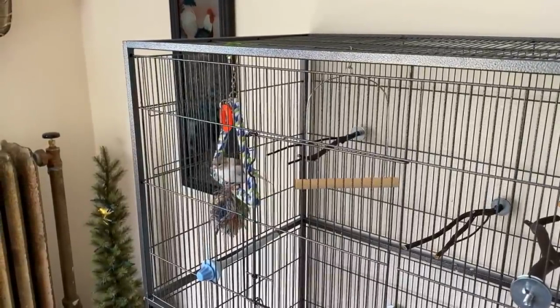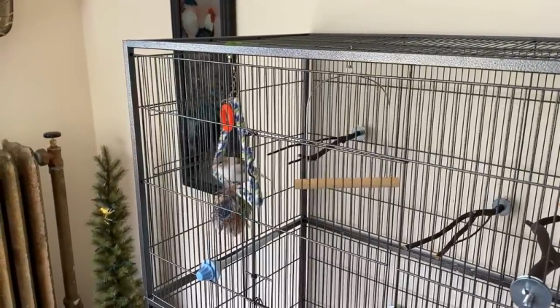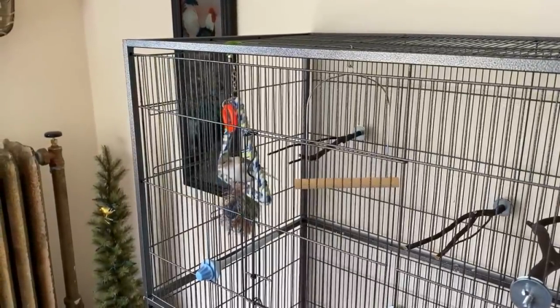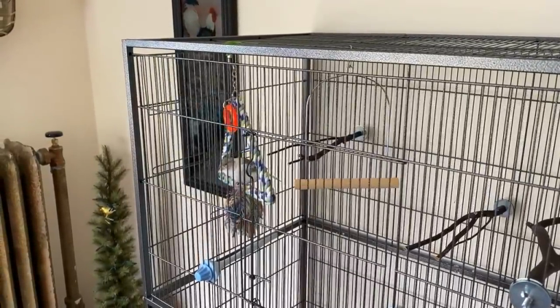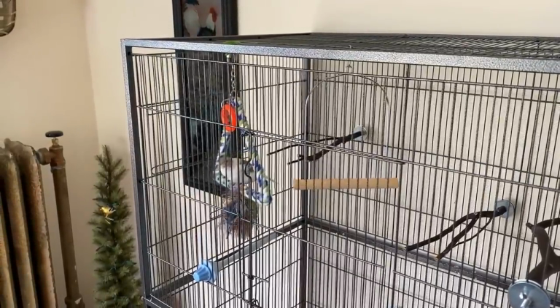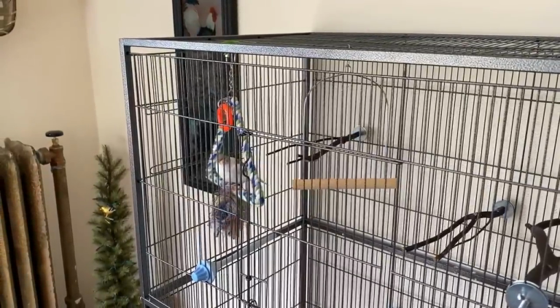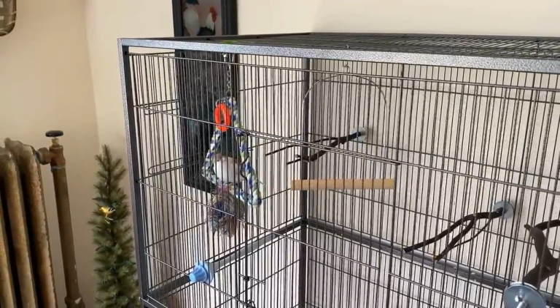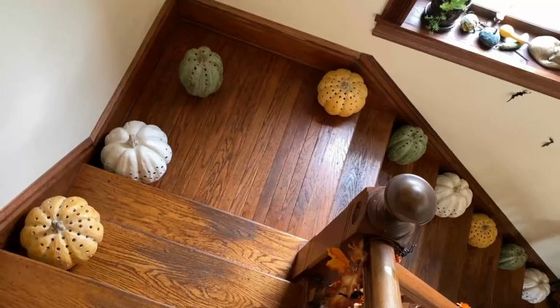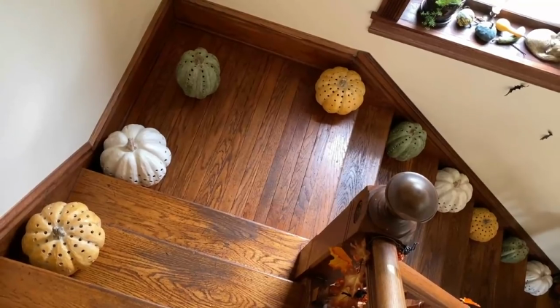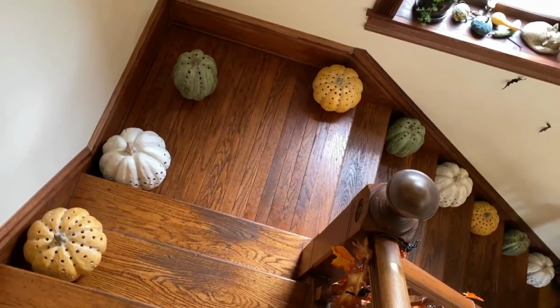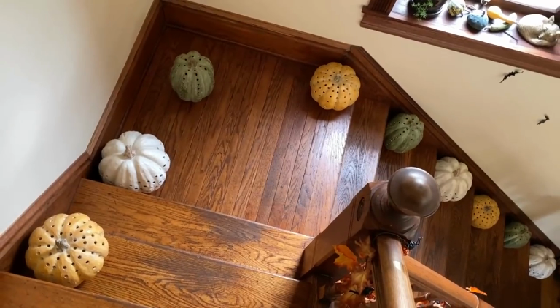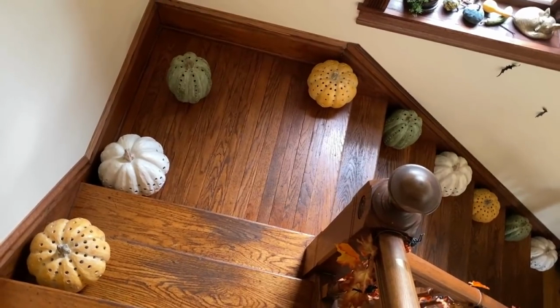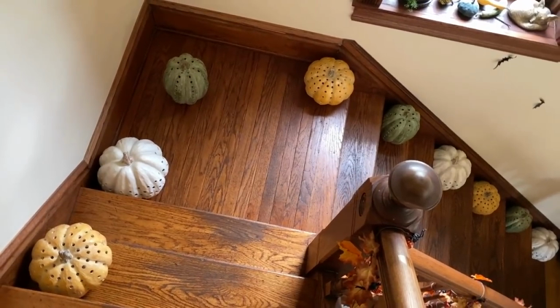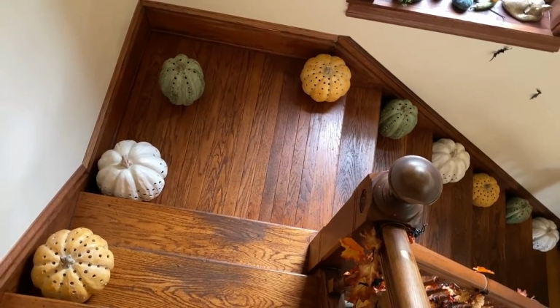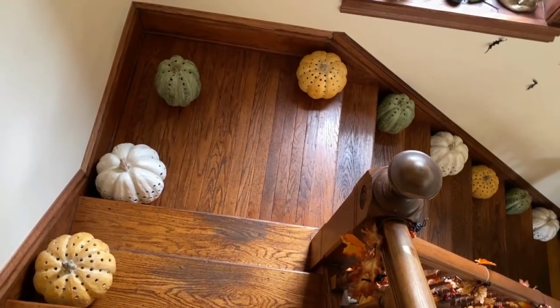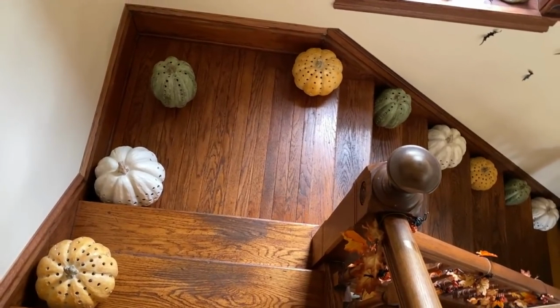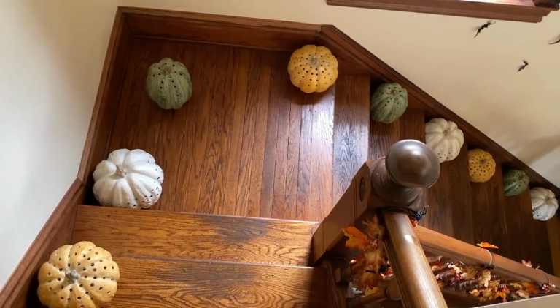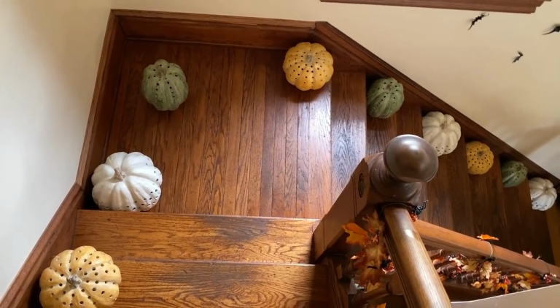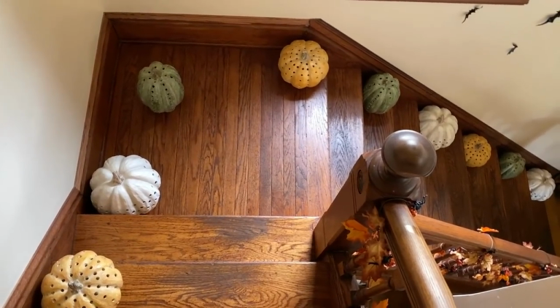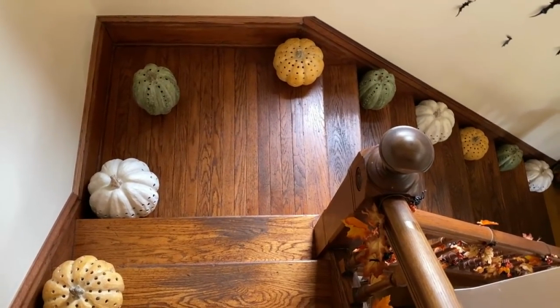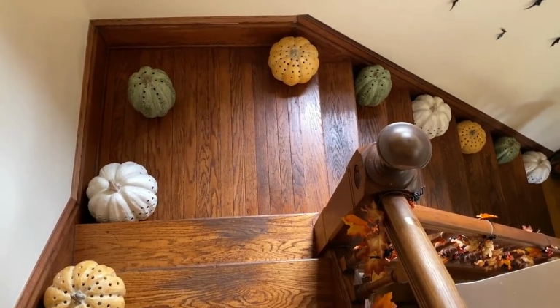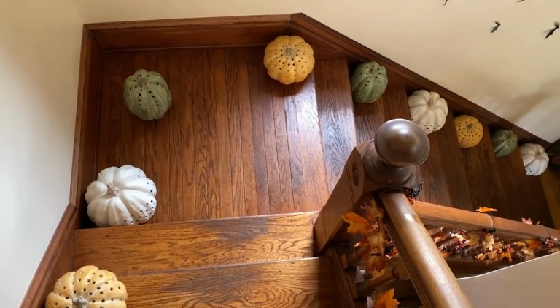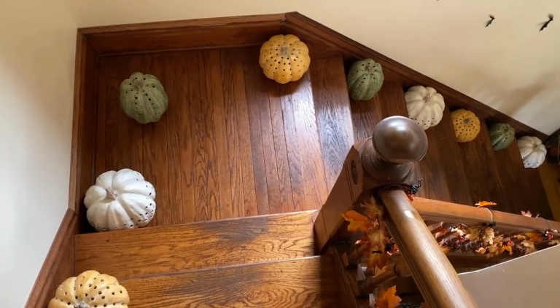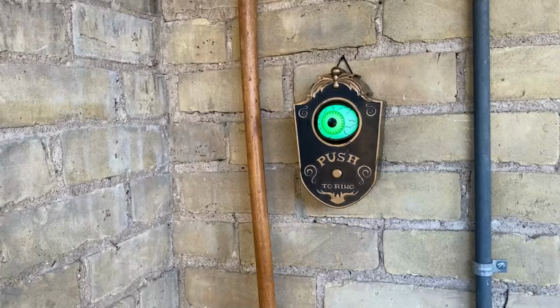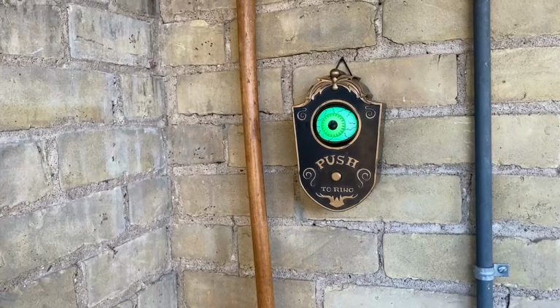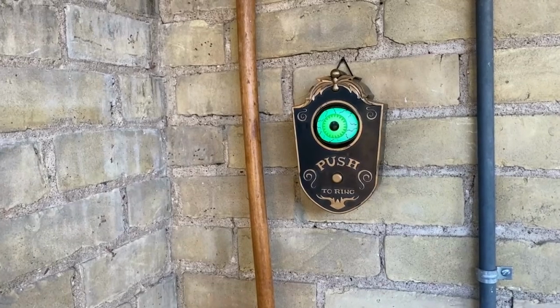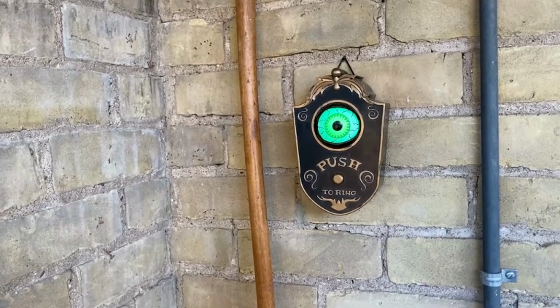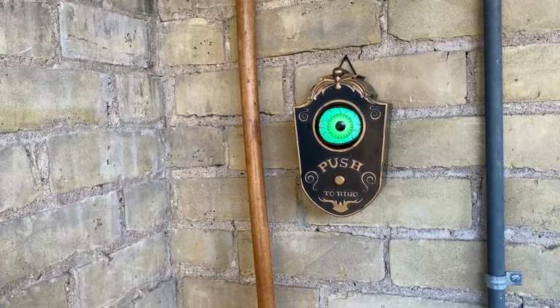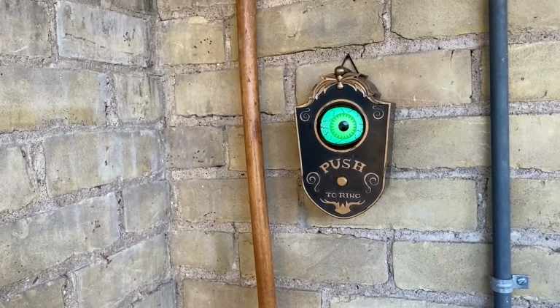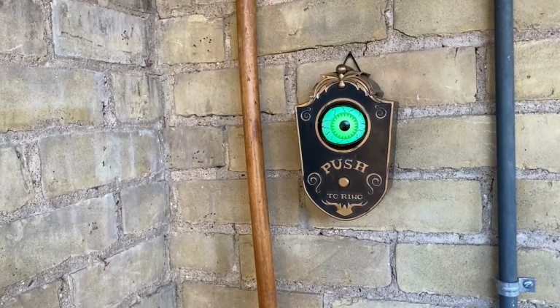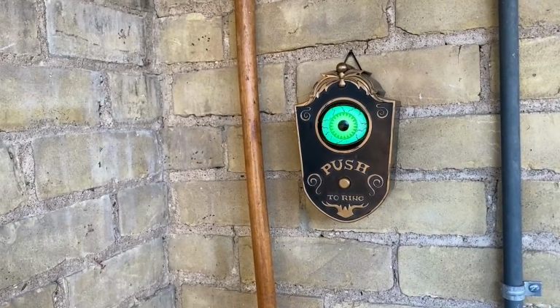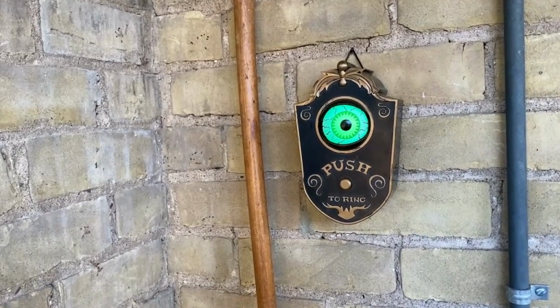Once it gets dark outside I'll show you what everything looks like inside and out with the lights off.